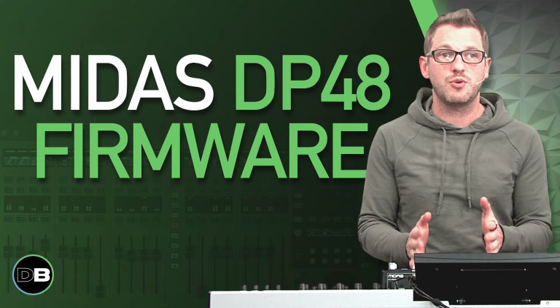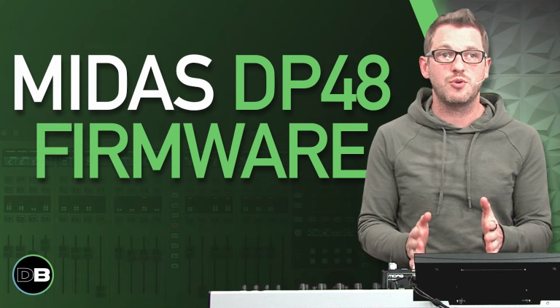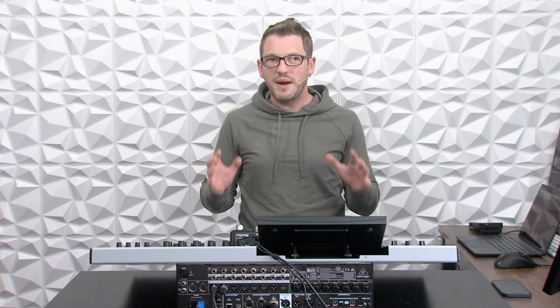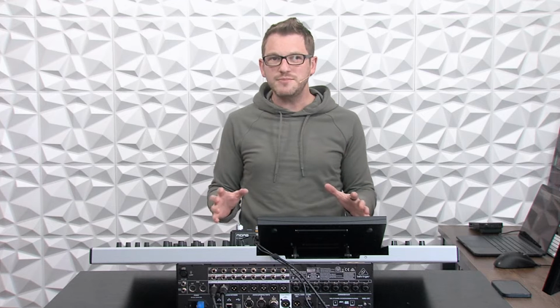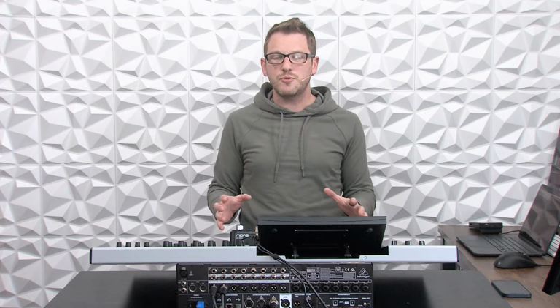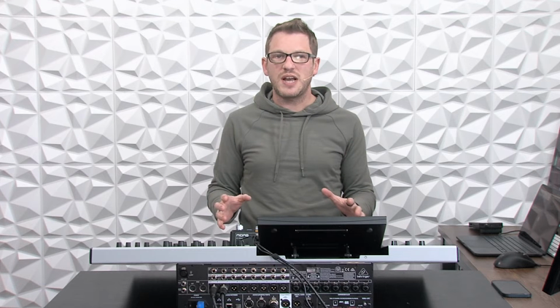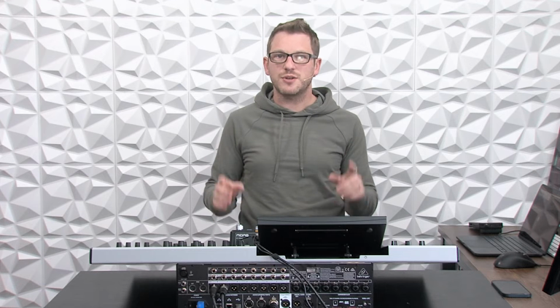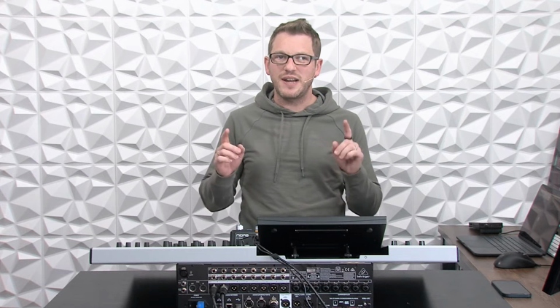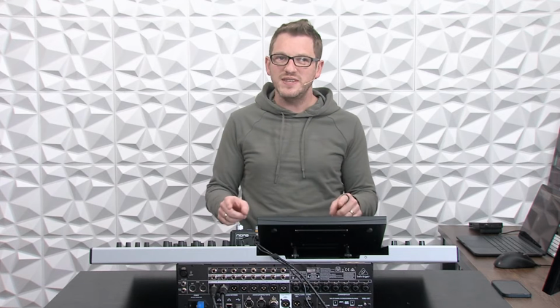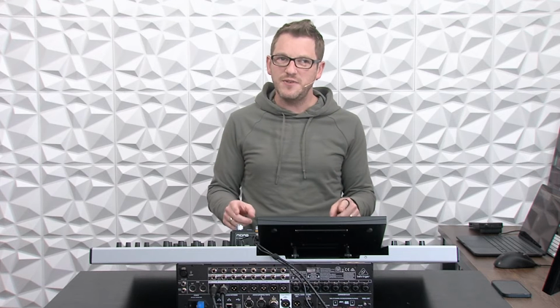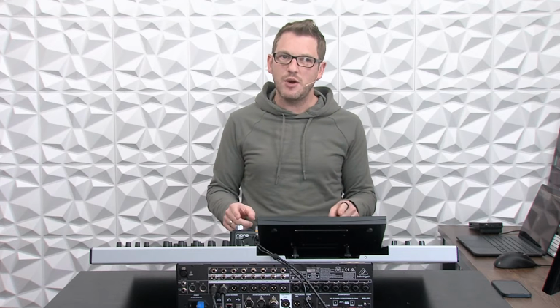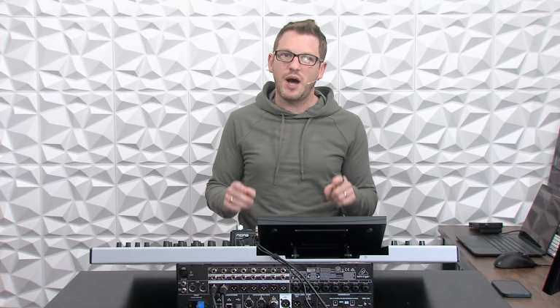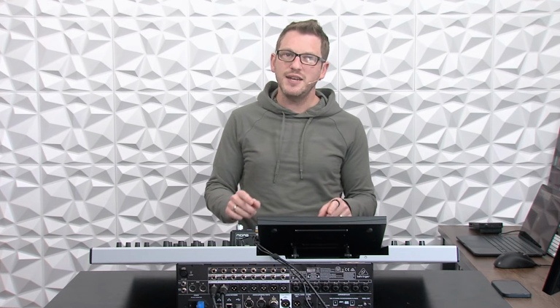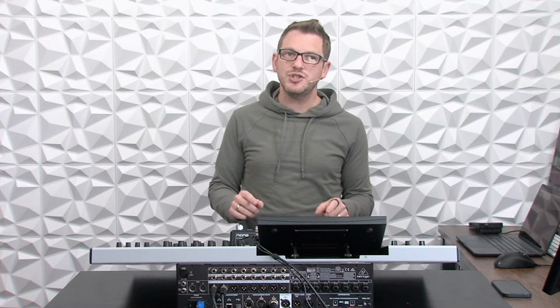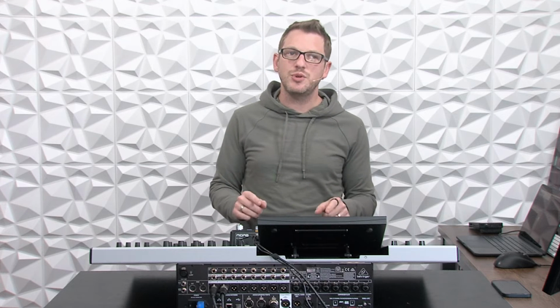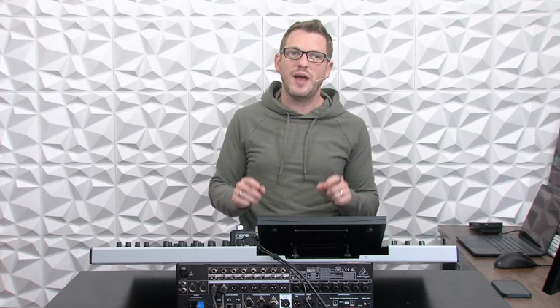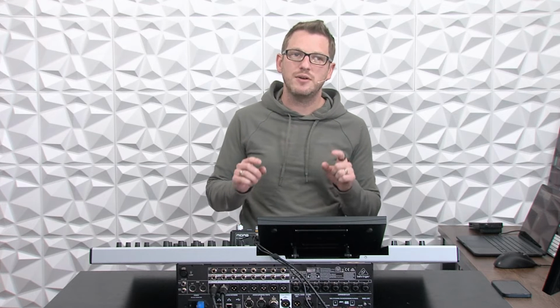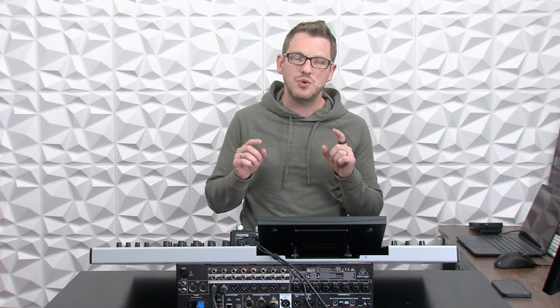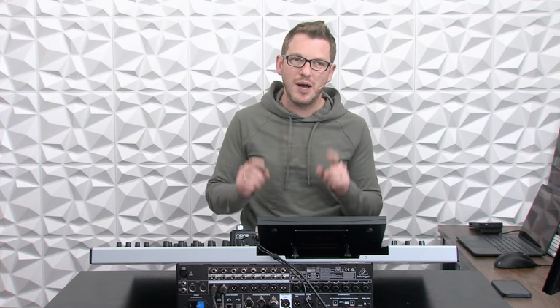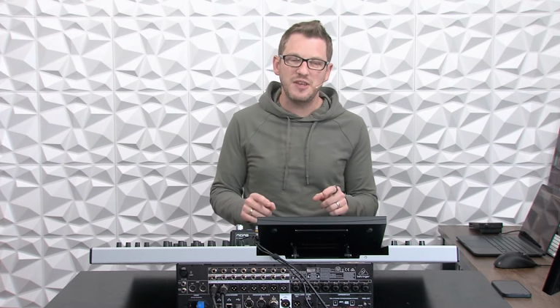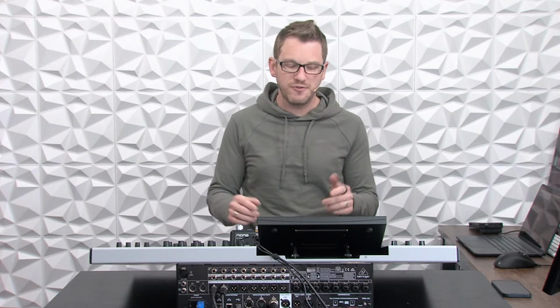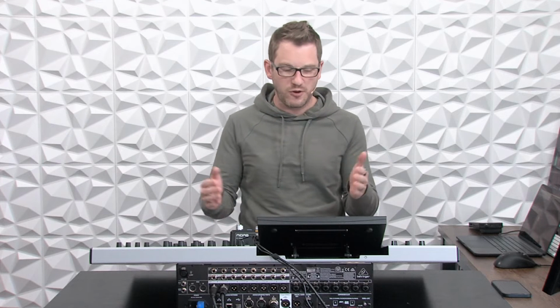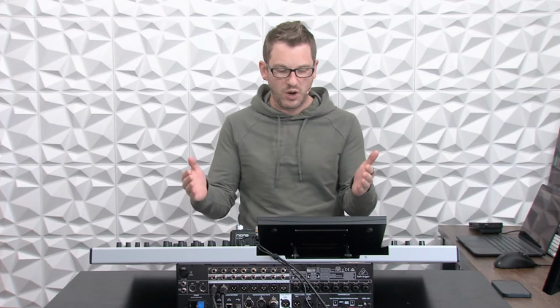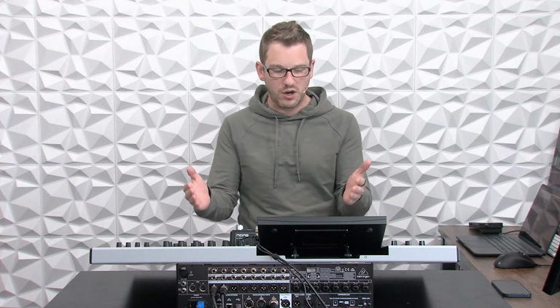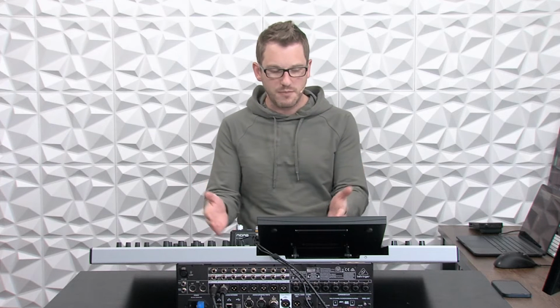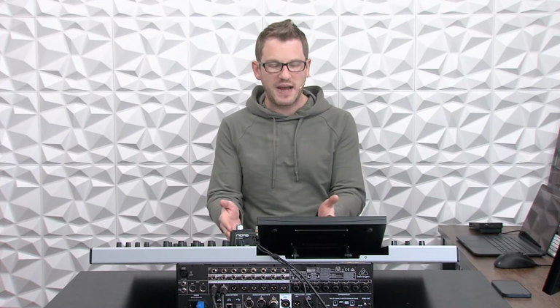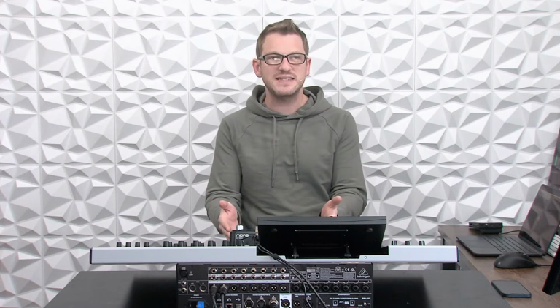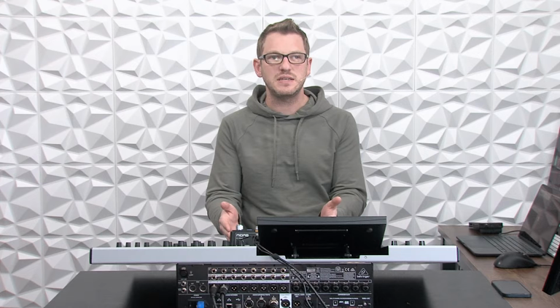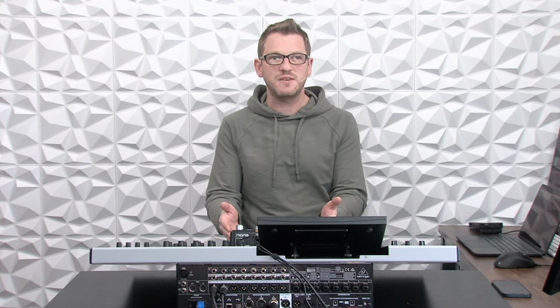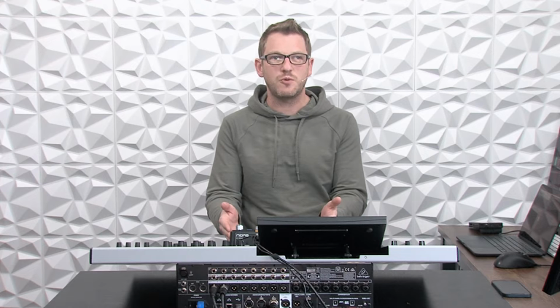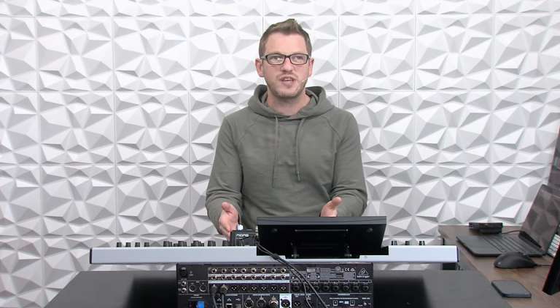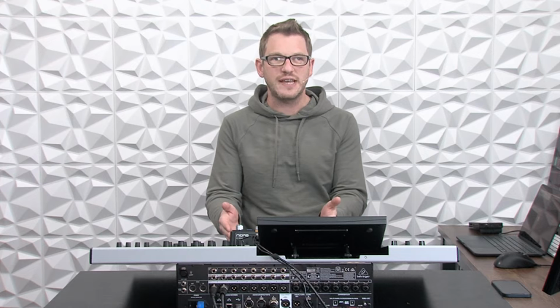Hey there, my name is Drew Brashler and in this video I'm going to show you how to update the firmware on your Midas DP48.